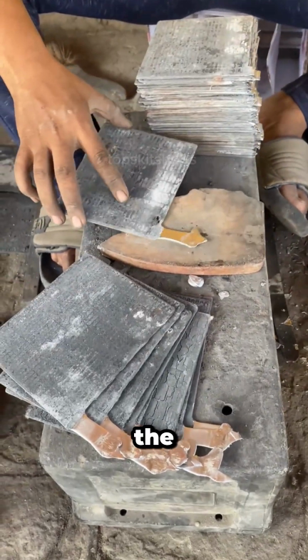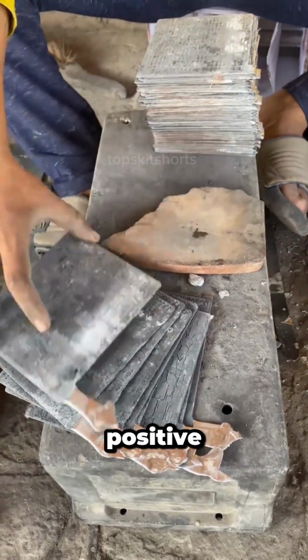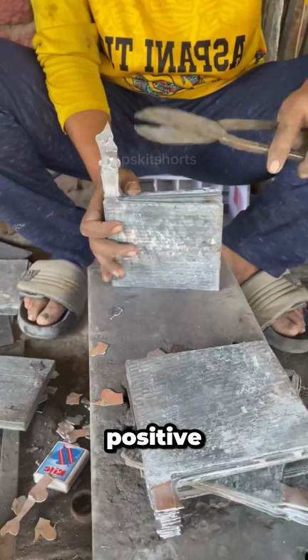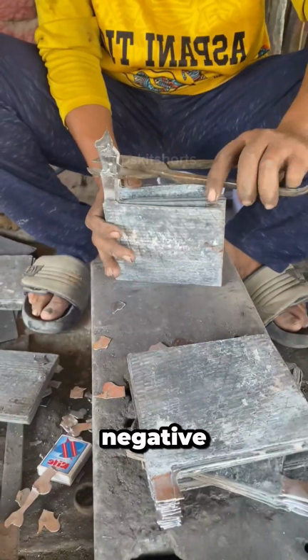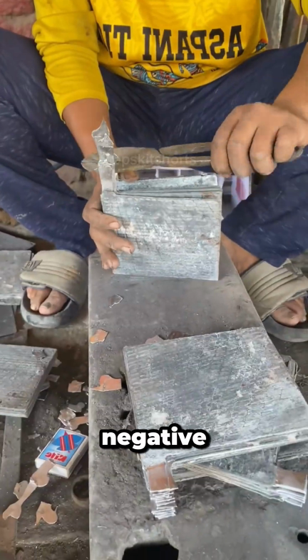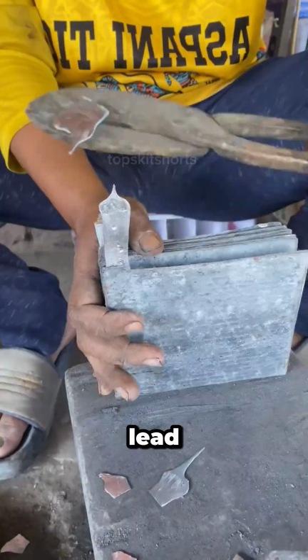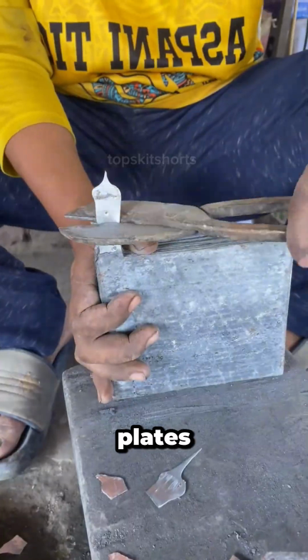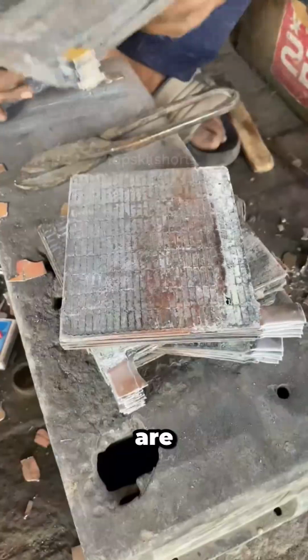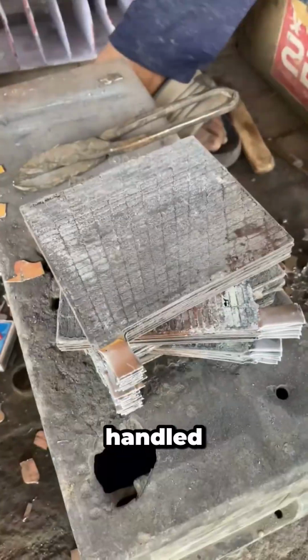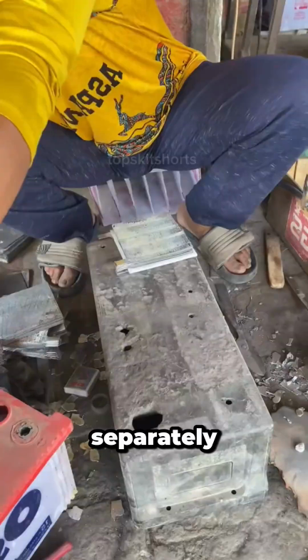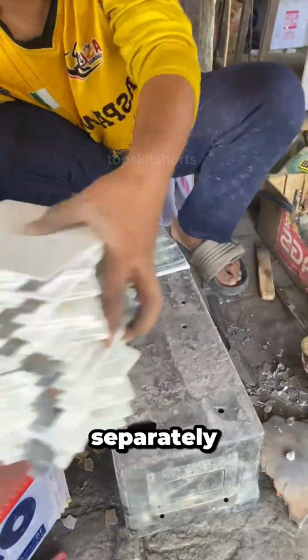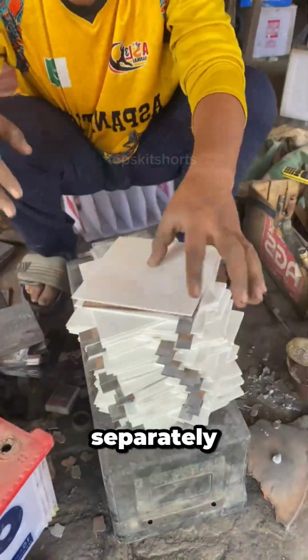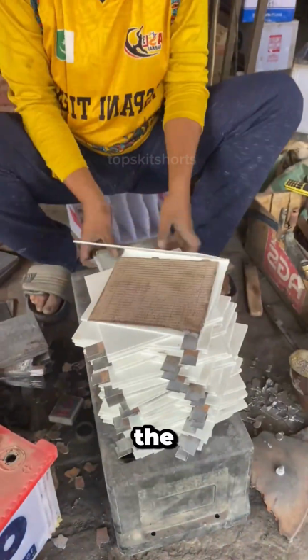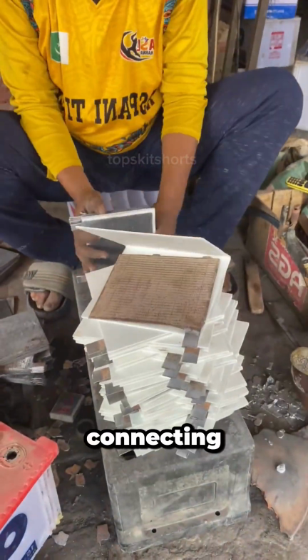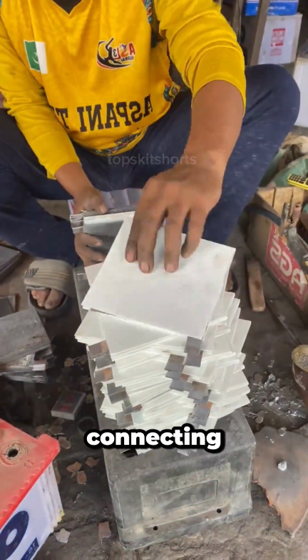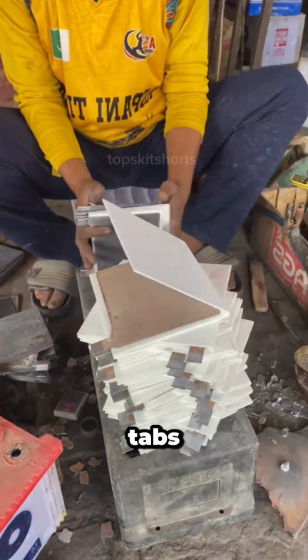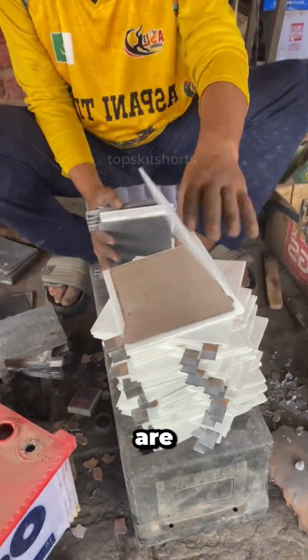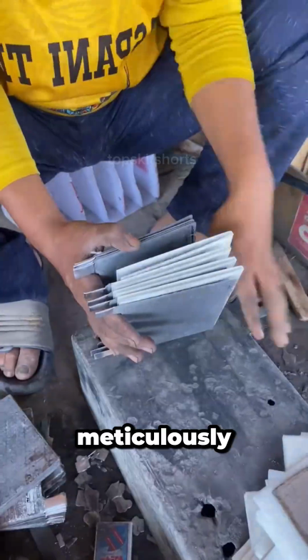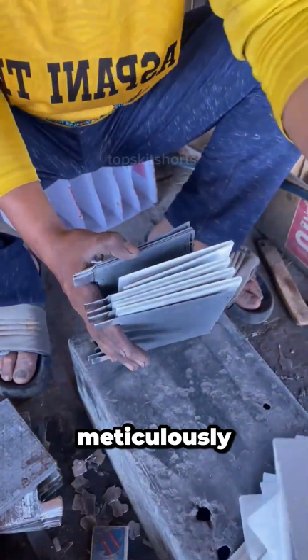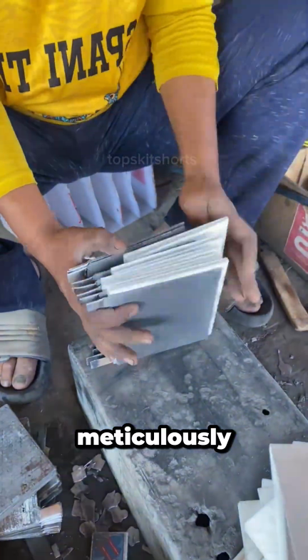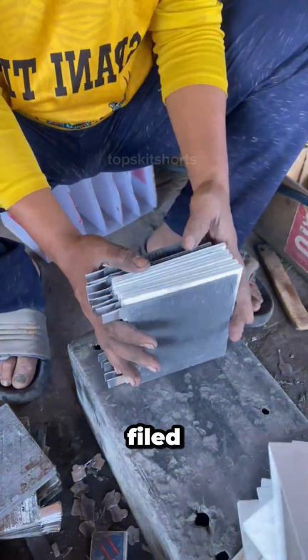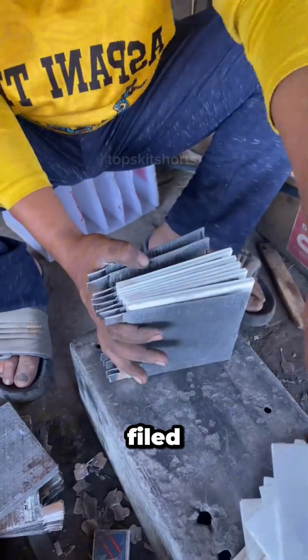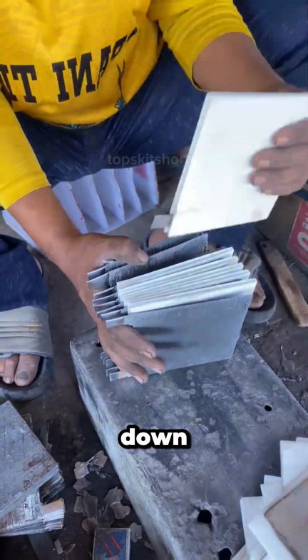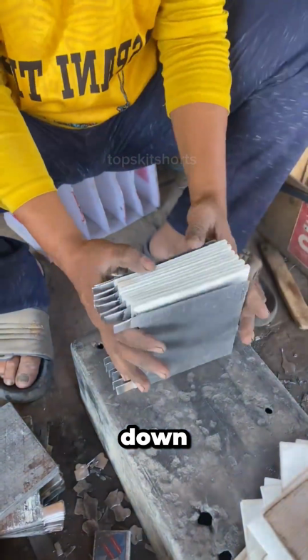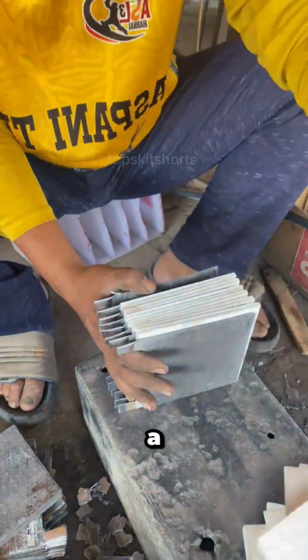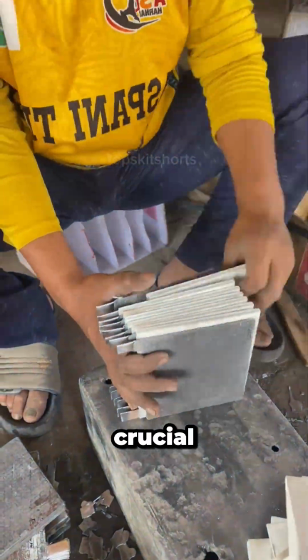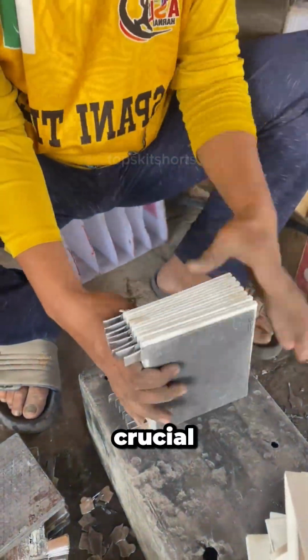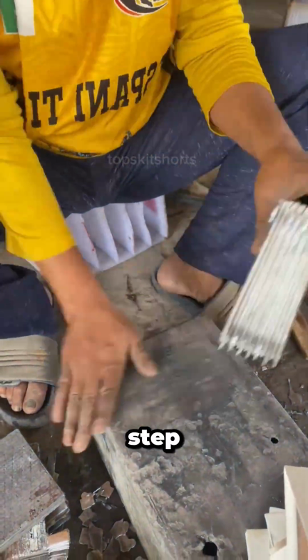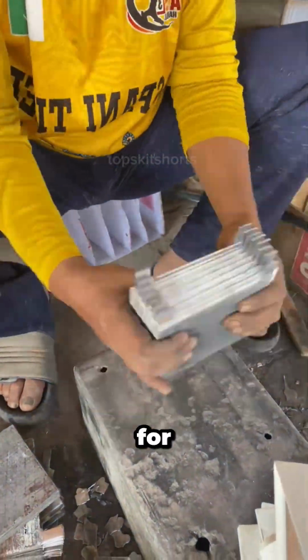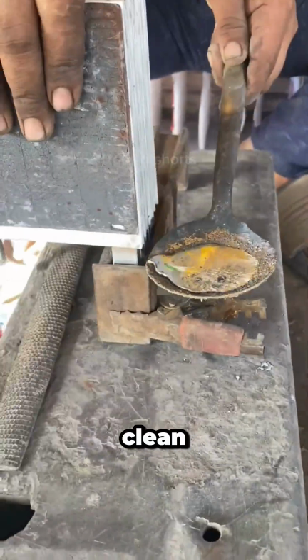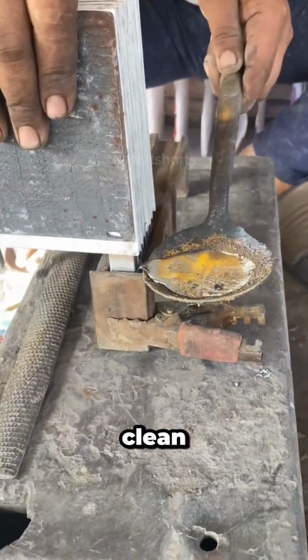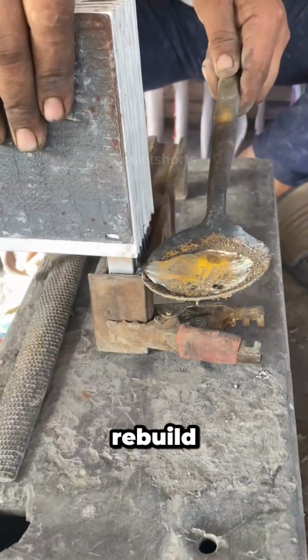The positive and negative lead plates are handled separately, and the connecting tabs are meticulously filed down — a crucial step for a clean rebuild.